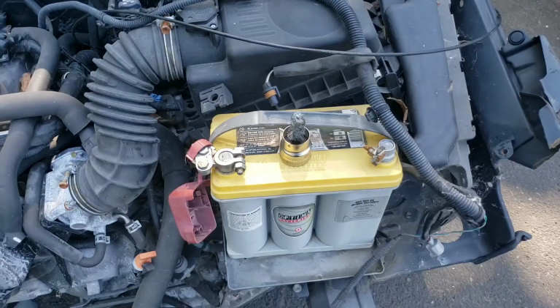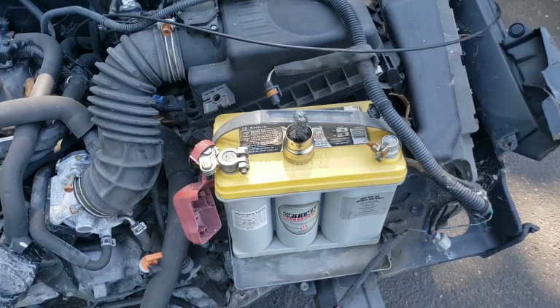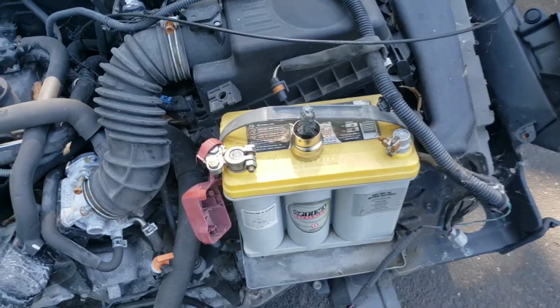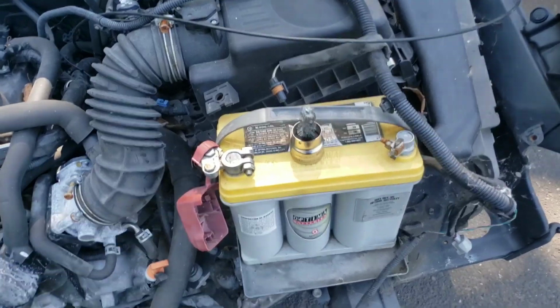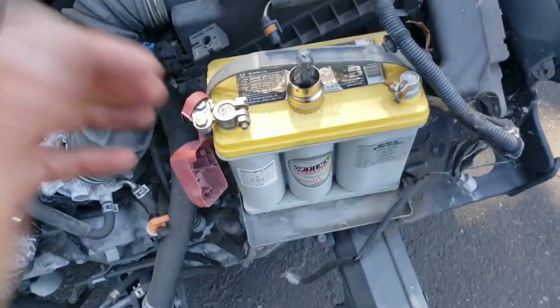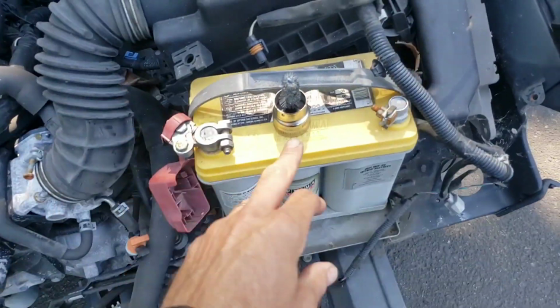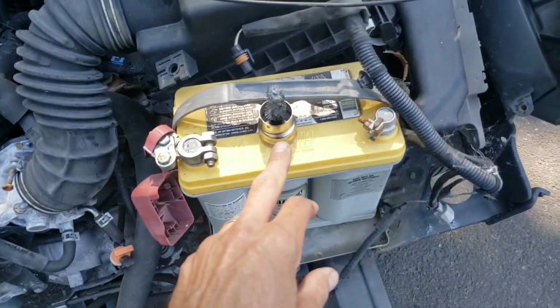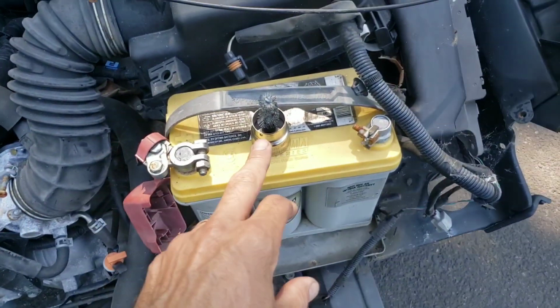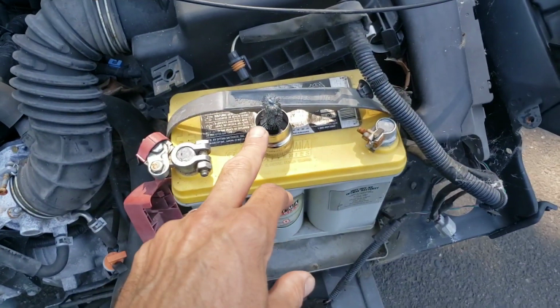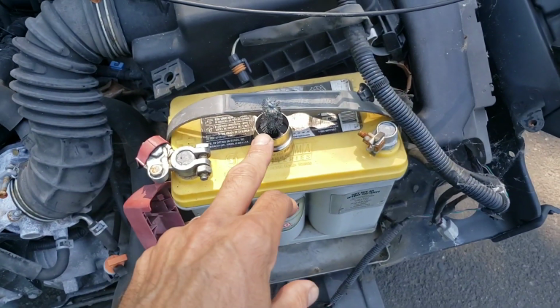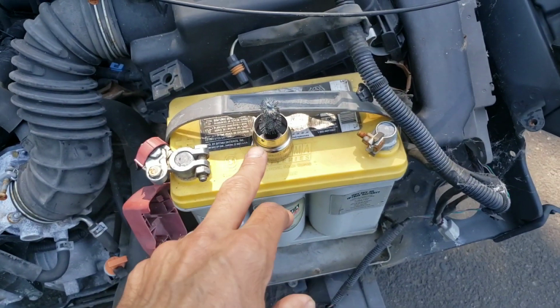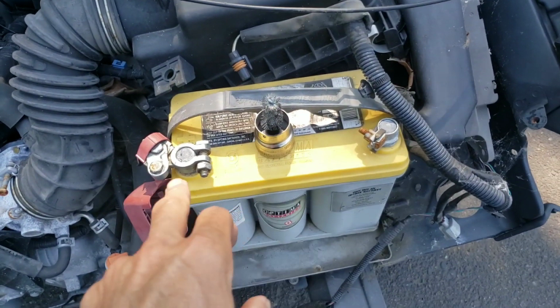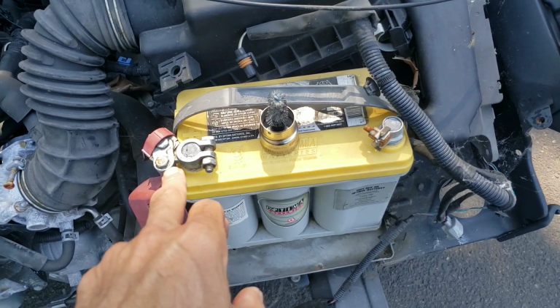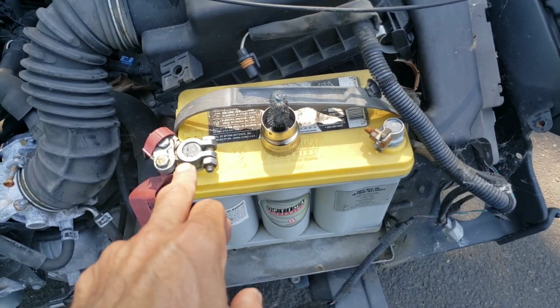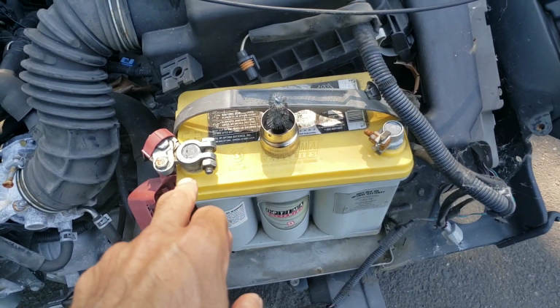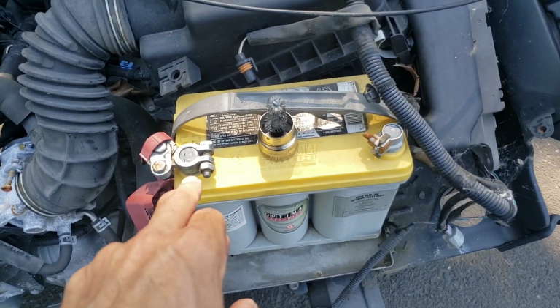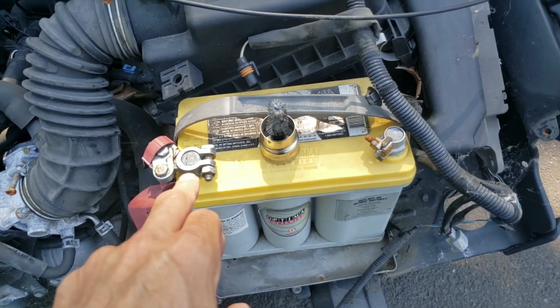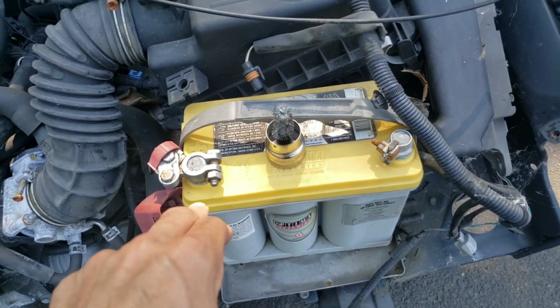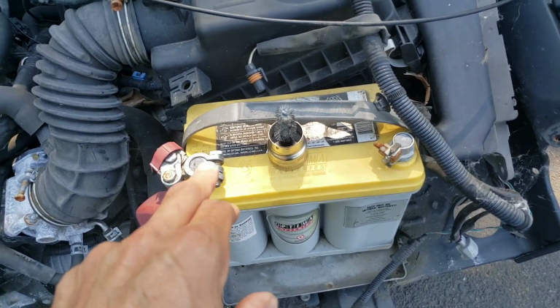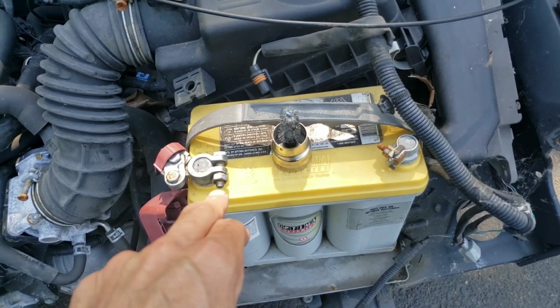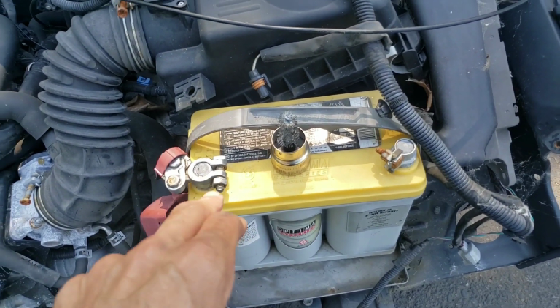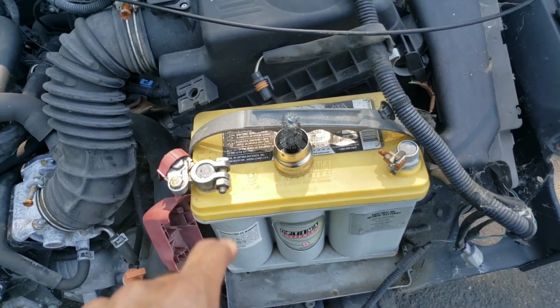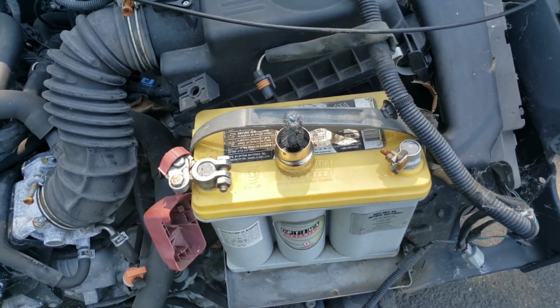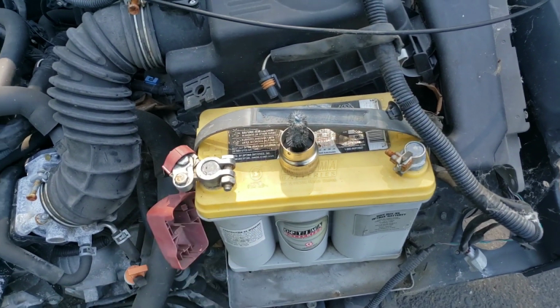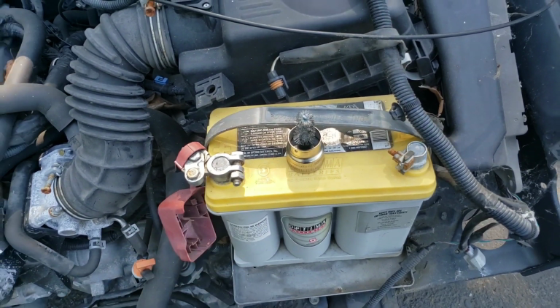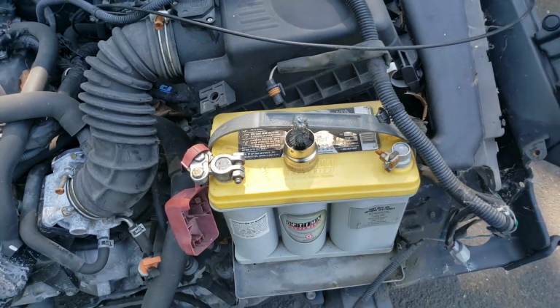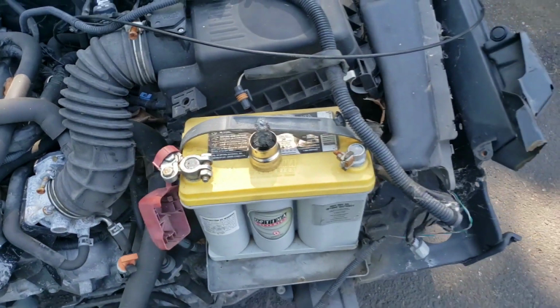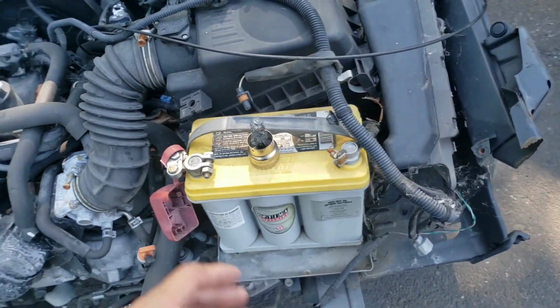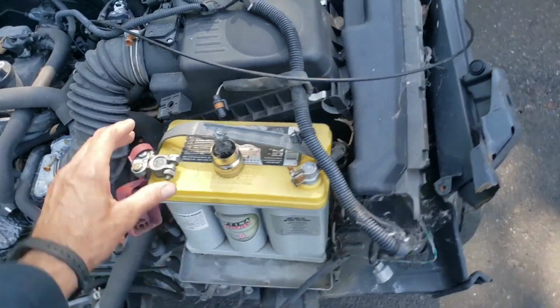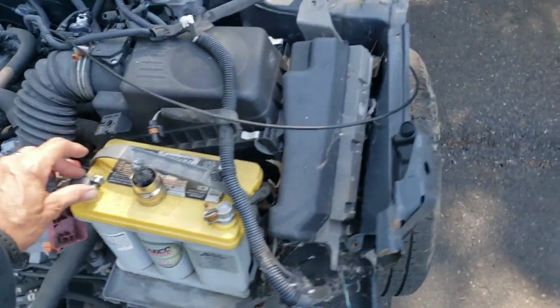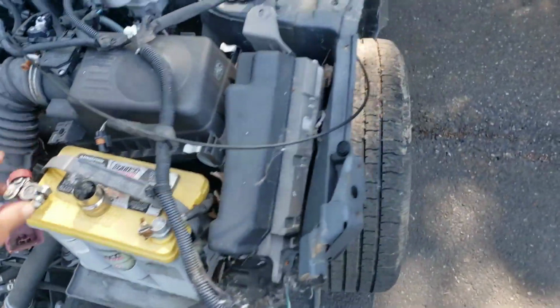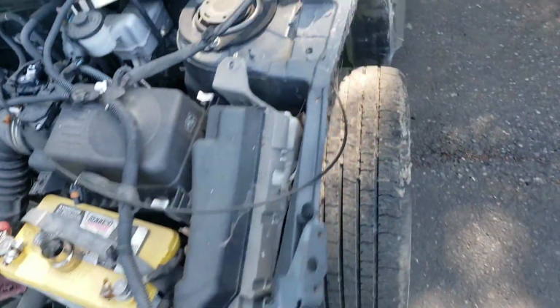I got my handy-dandy battery brush. I cleaned both the terminal and the terminal connector and it's on there tight.